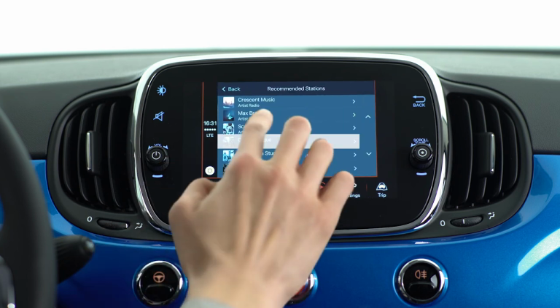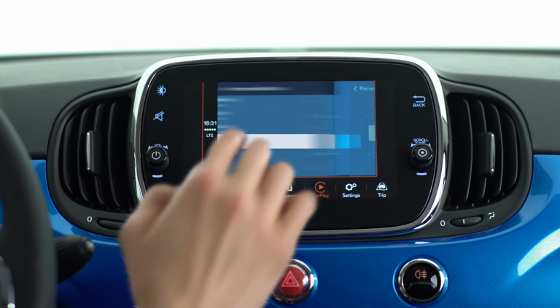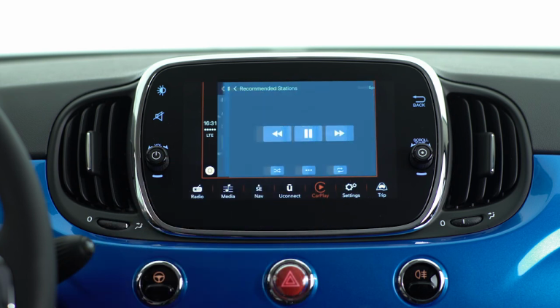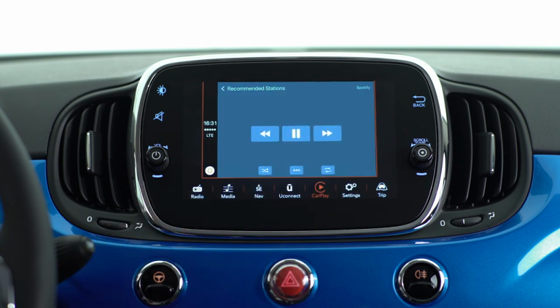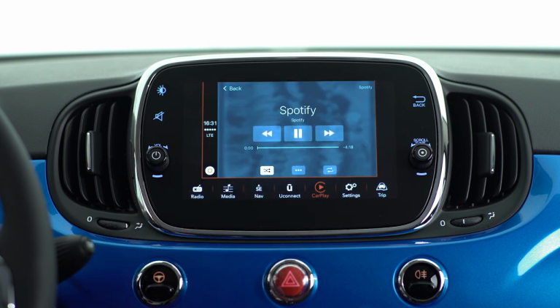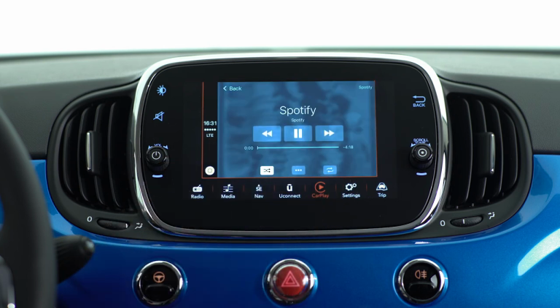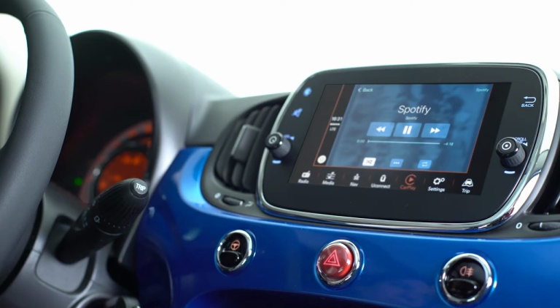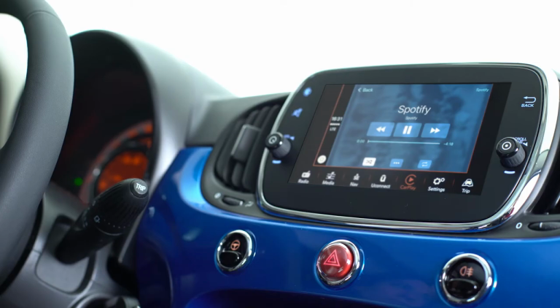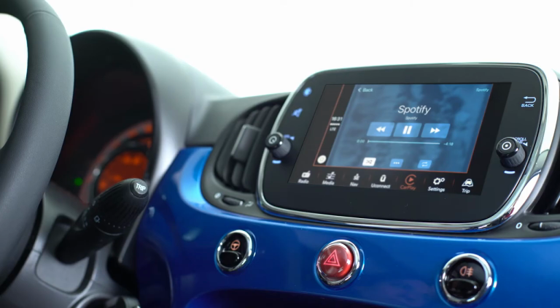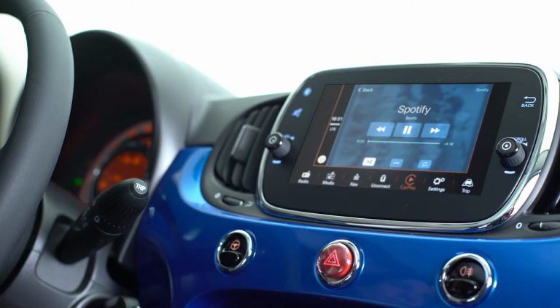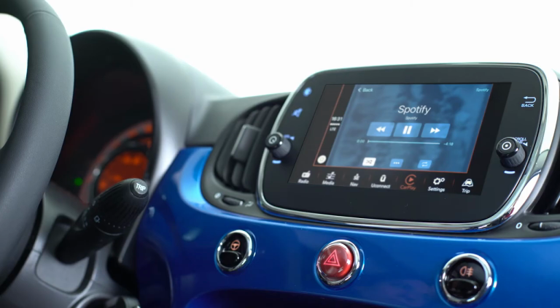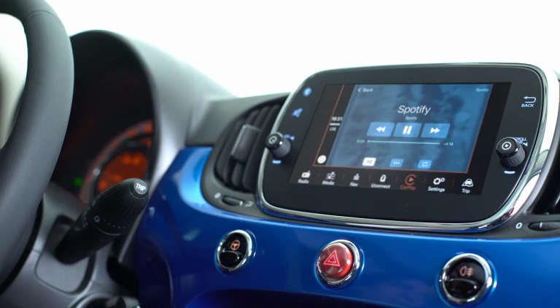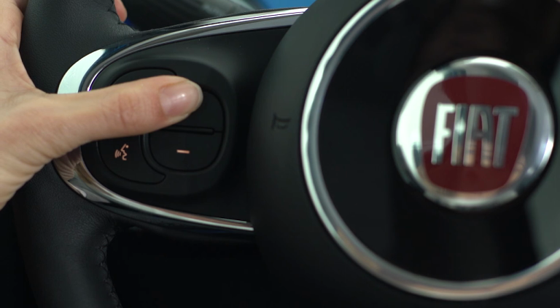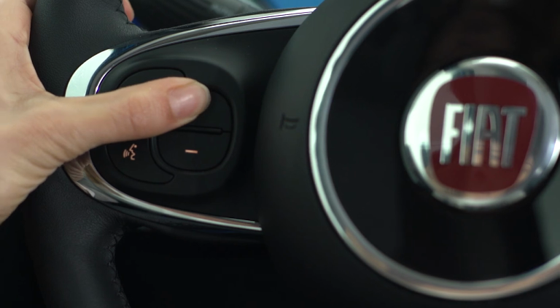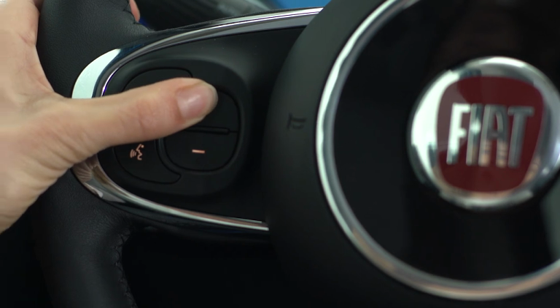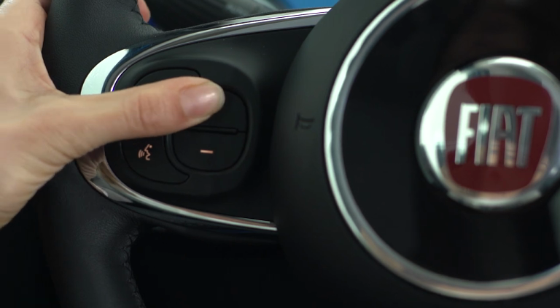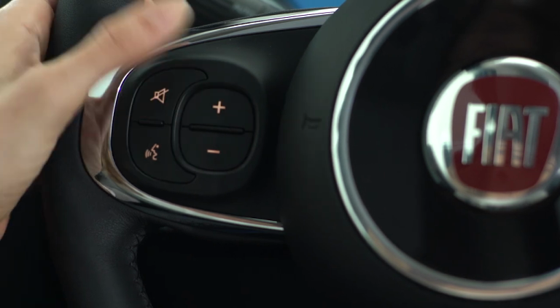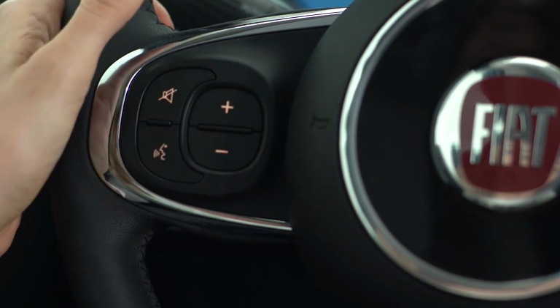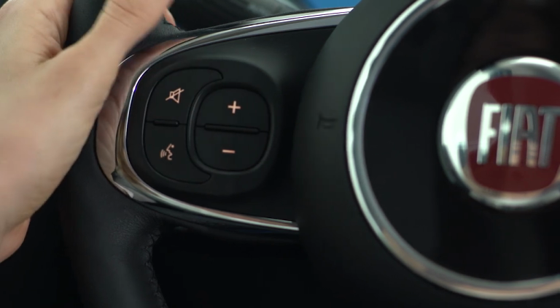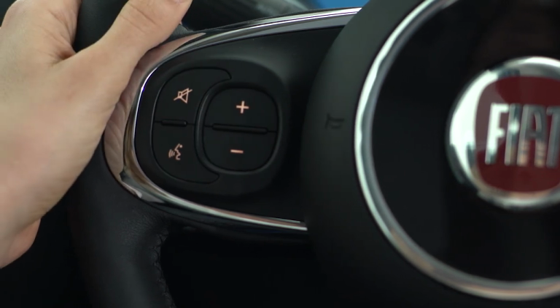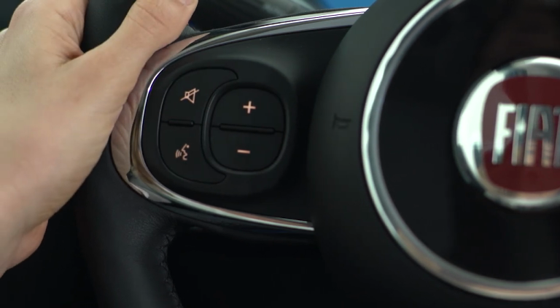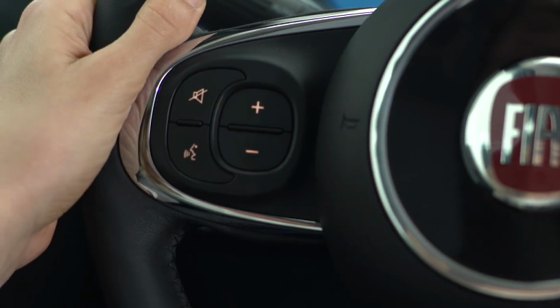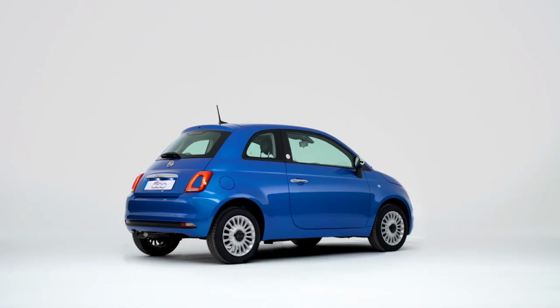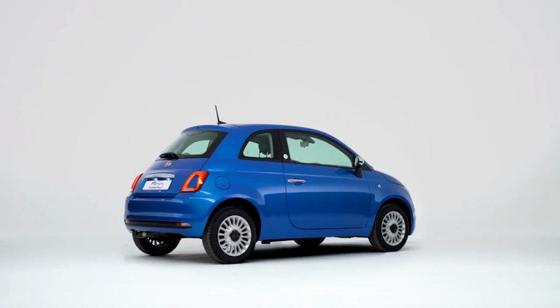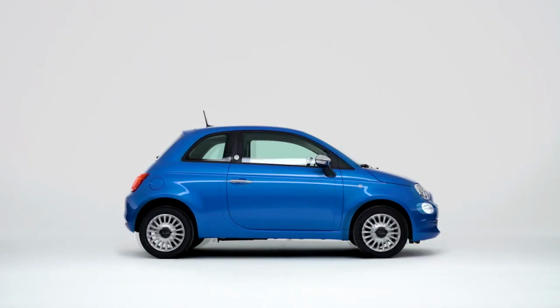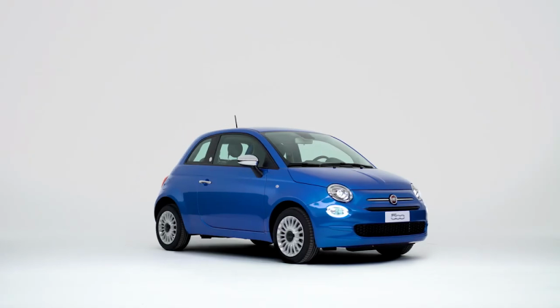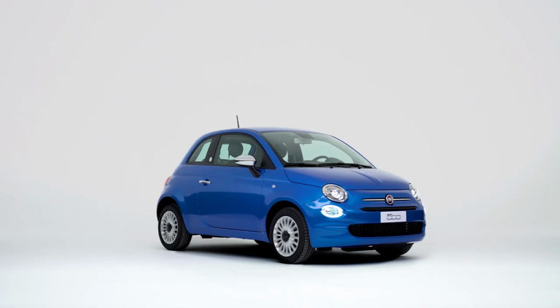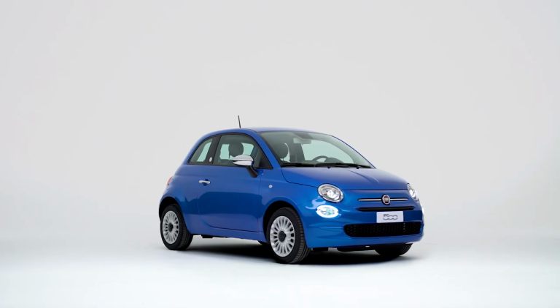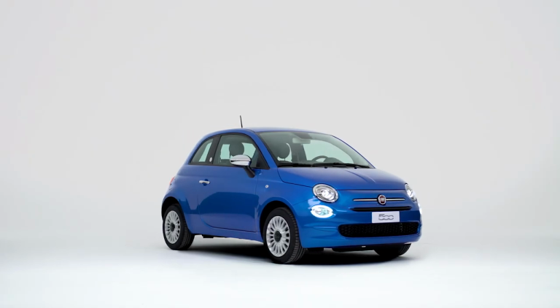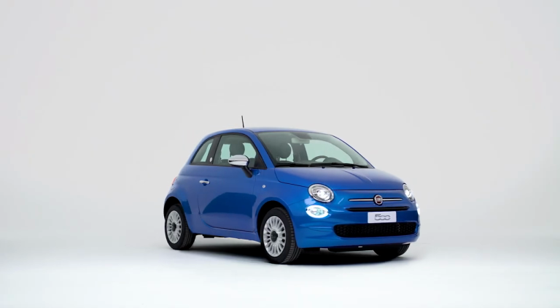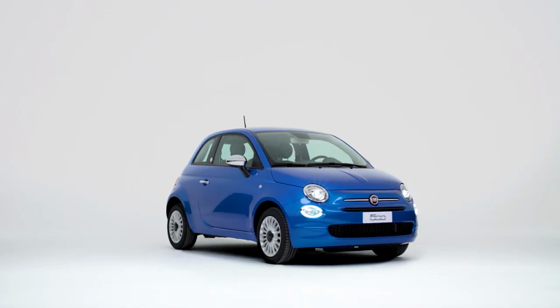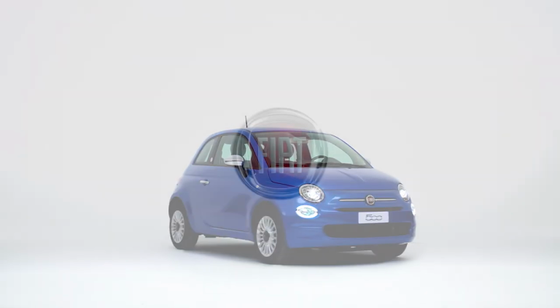Thanks to Apple CarPlay, you can access your favorite iPhone functions from the display of your 500Mirror.